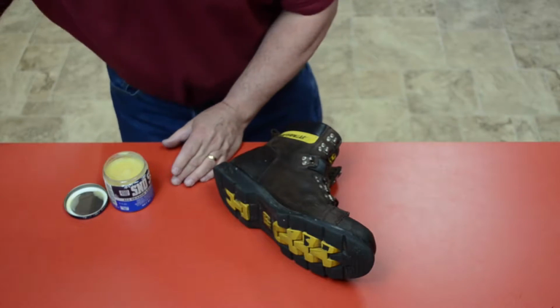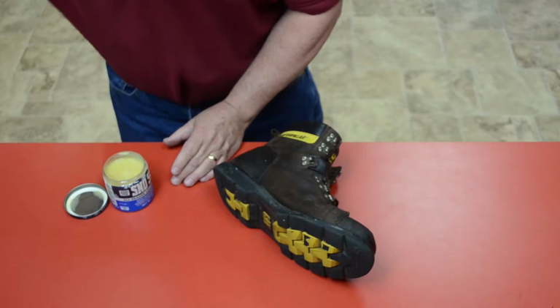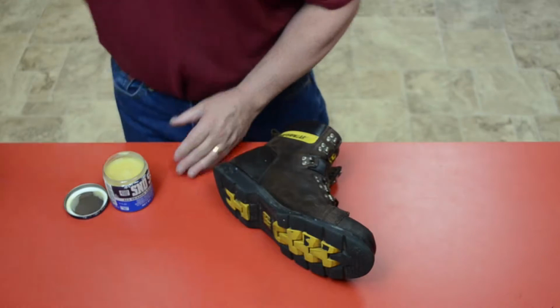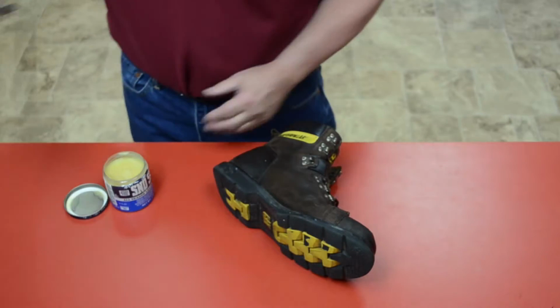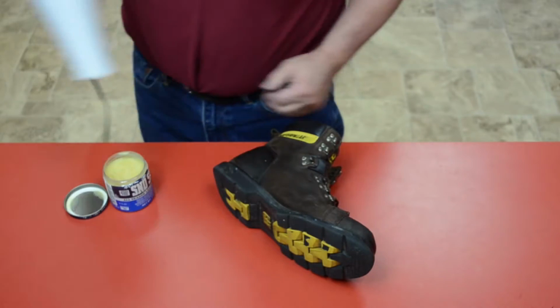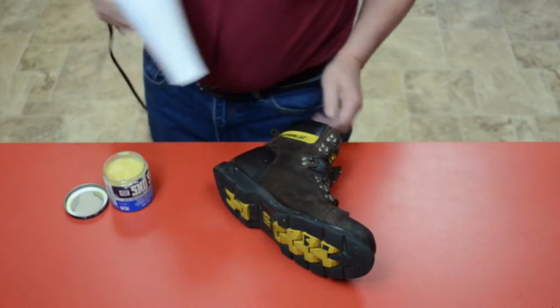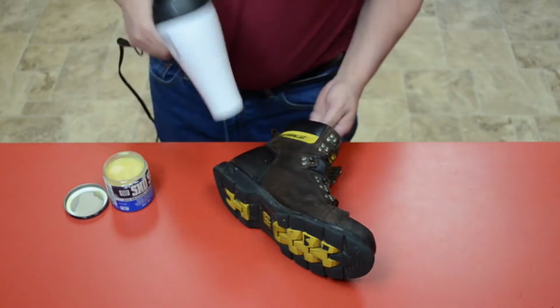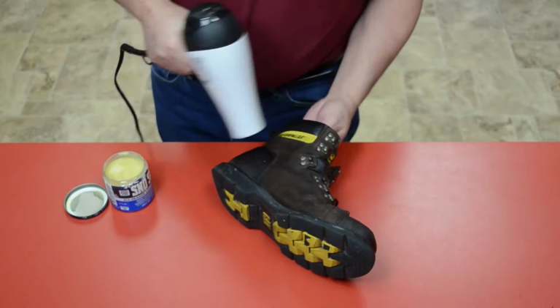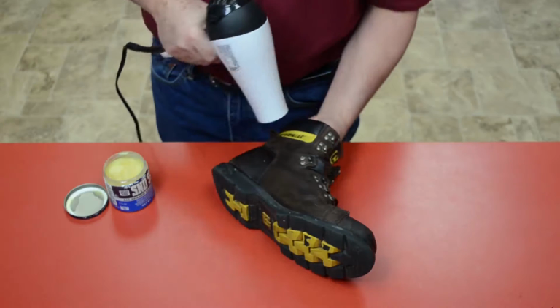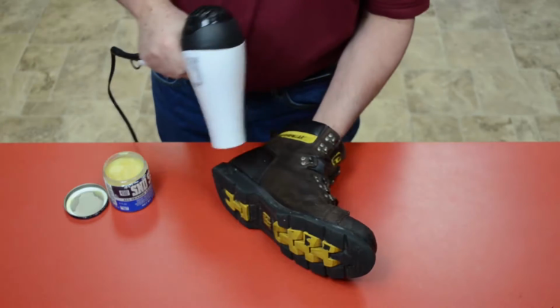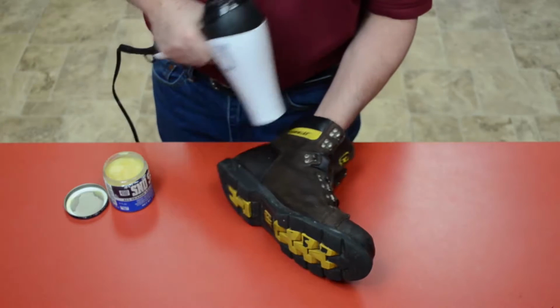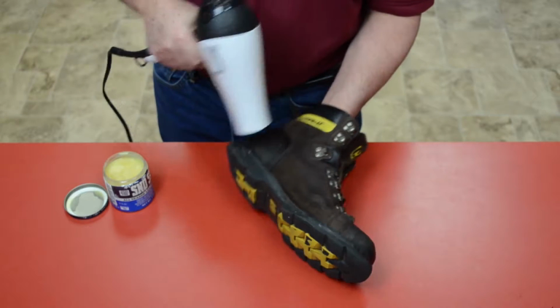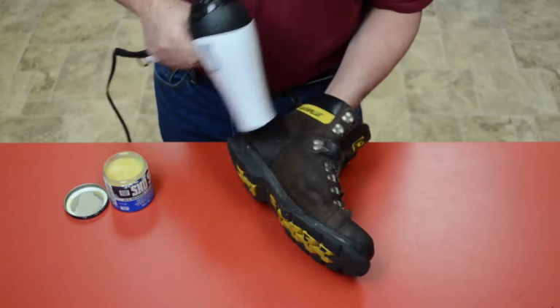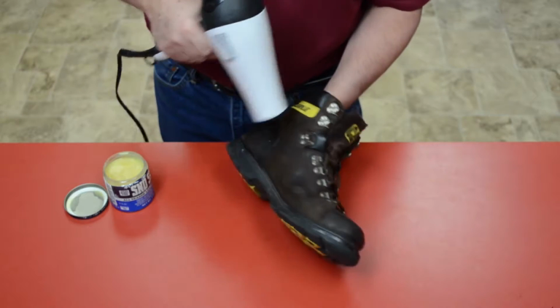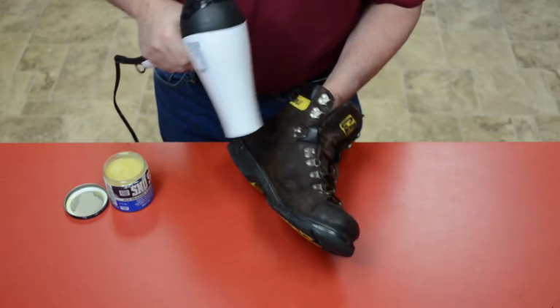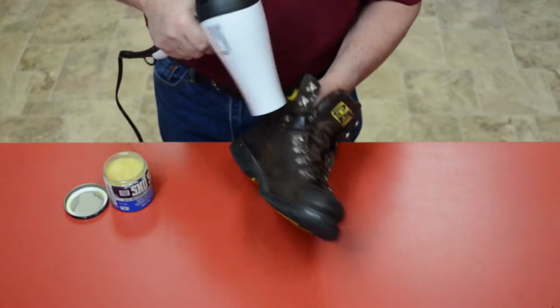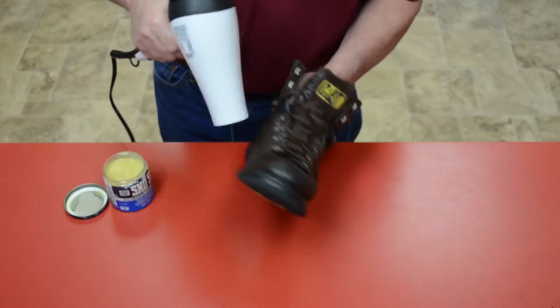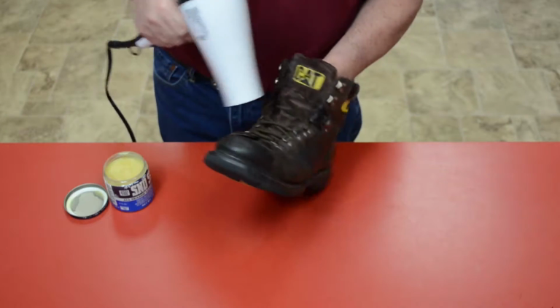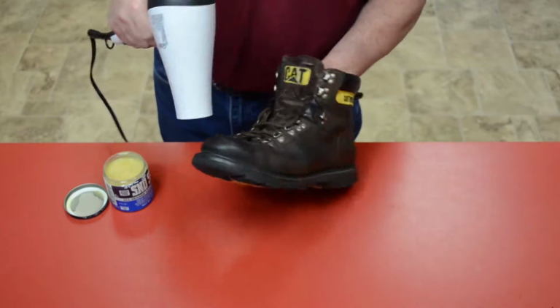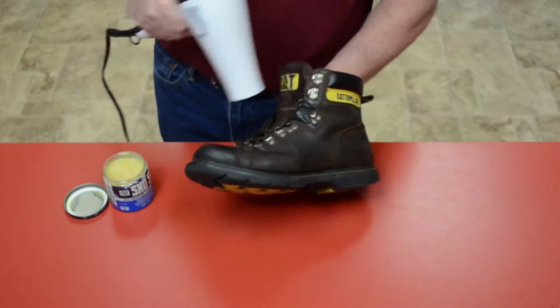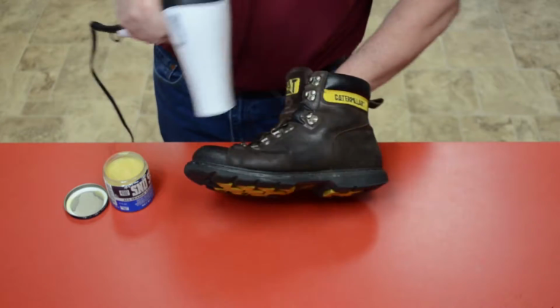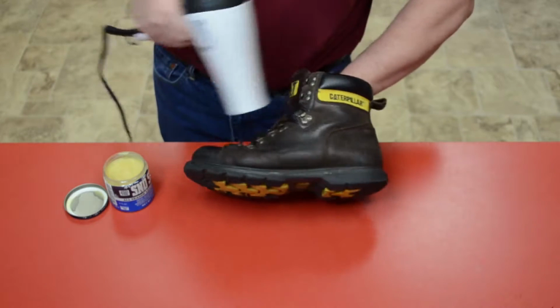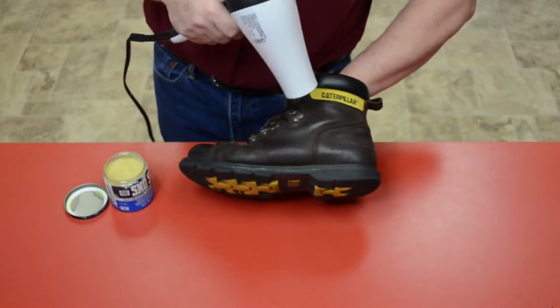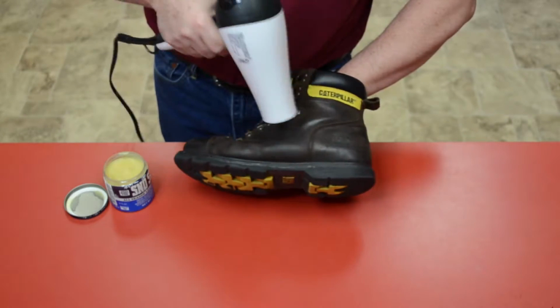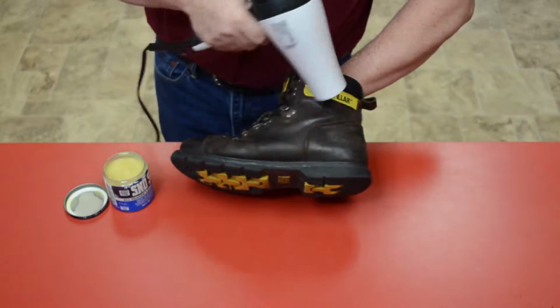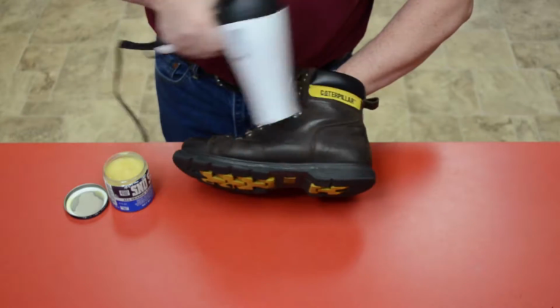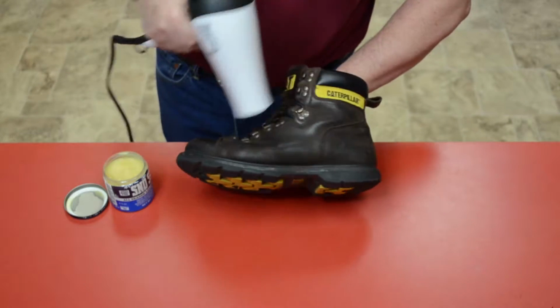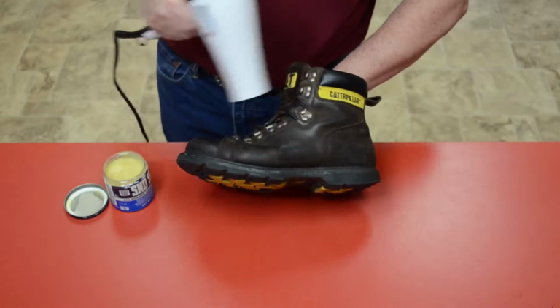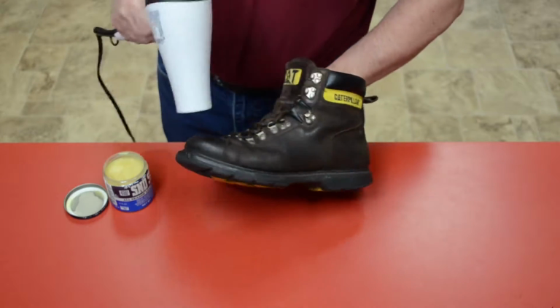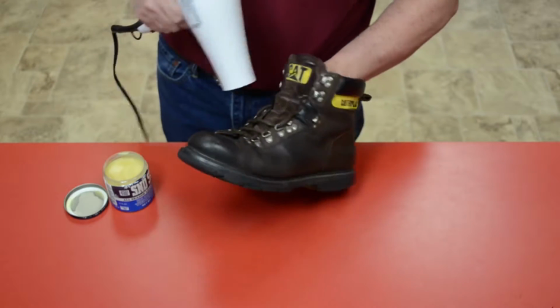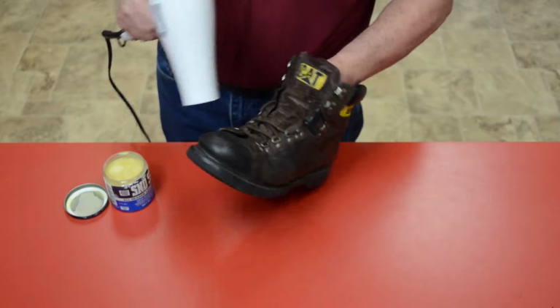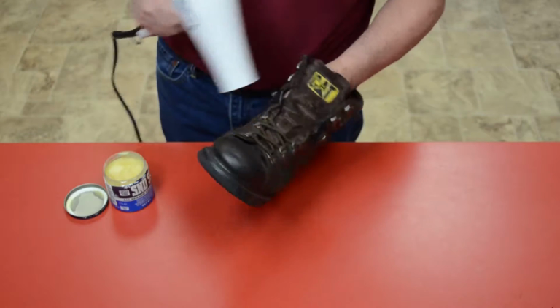You'll need three items for this process: a blow dryer, the wax protector, and an old t-shirt.